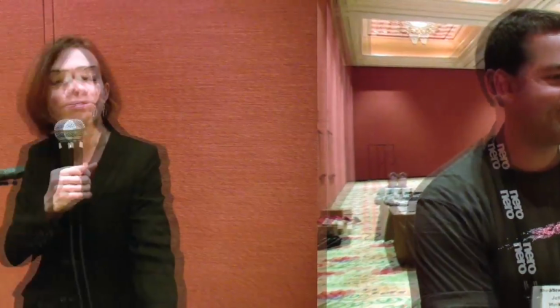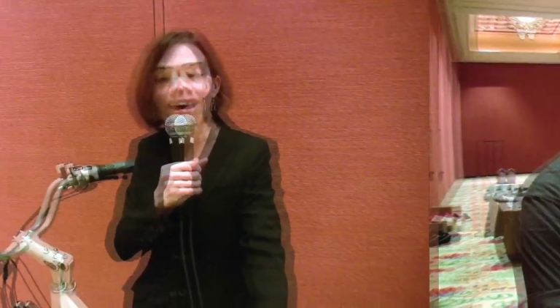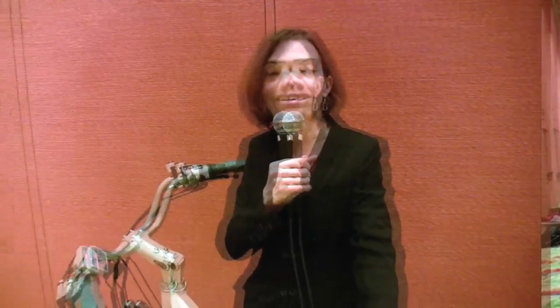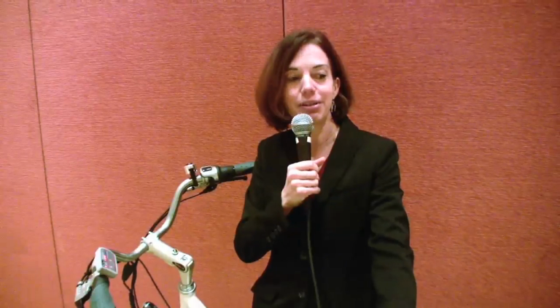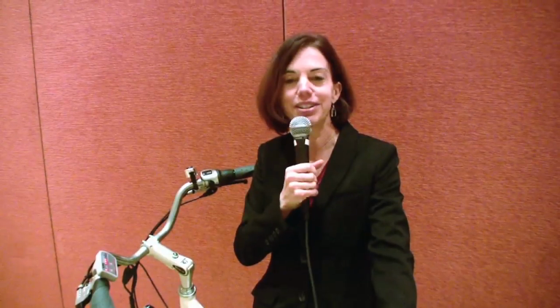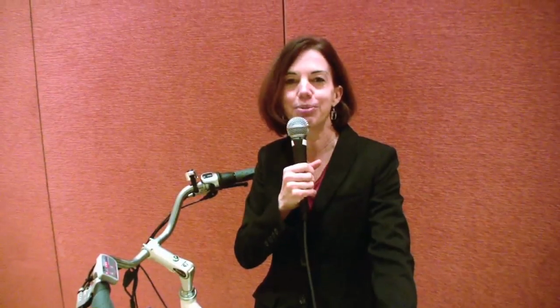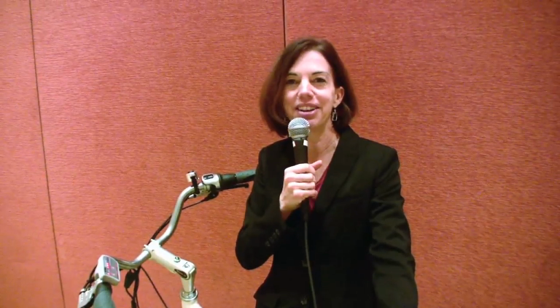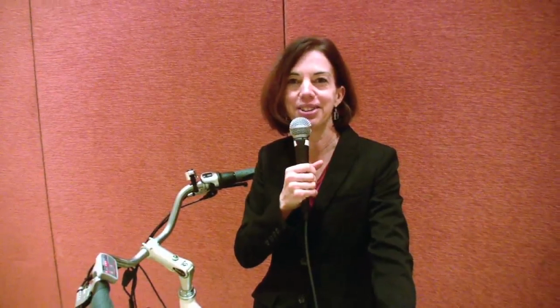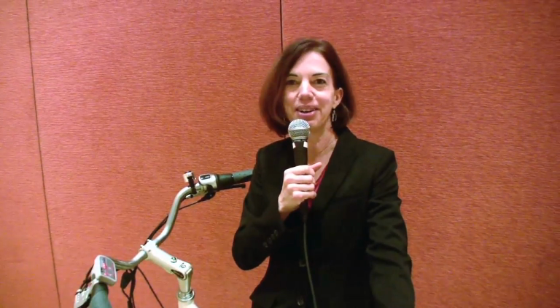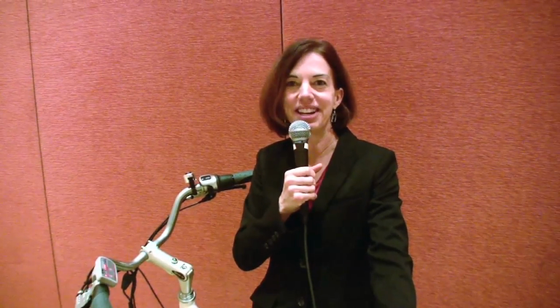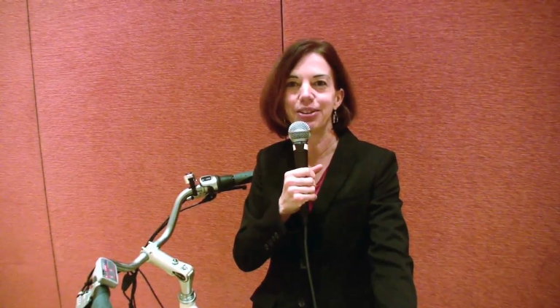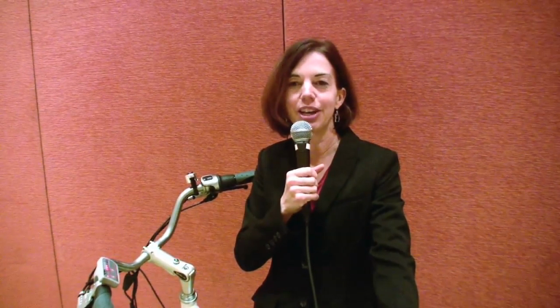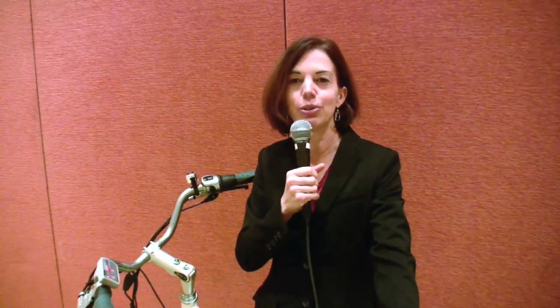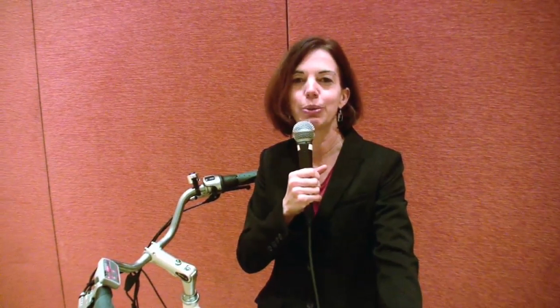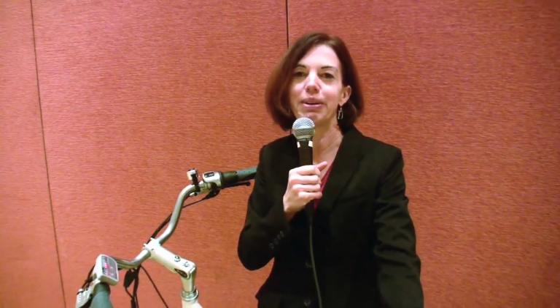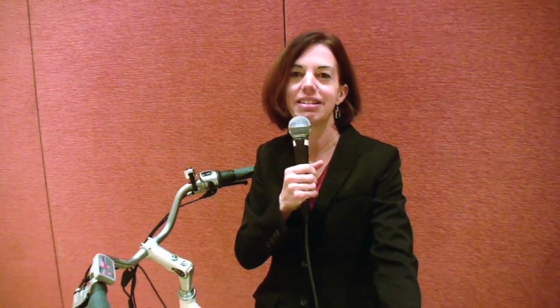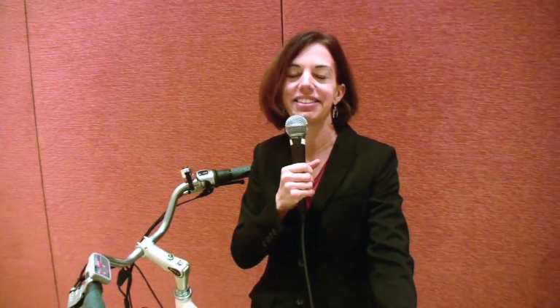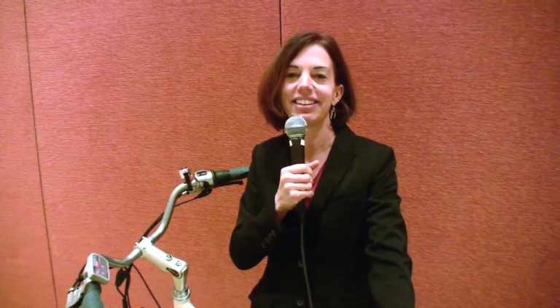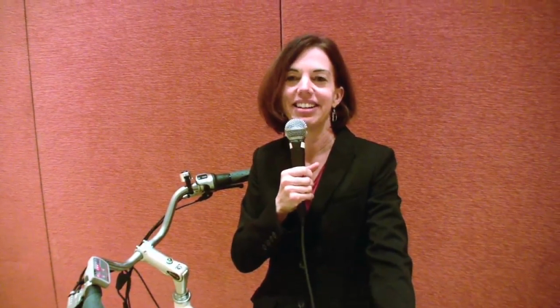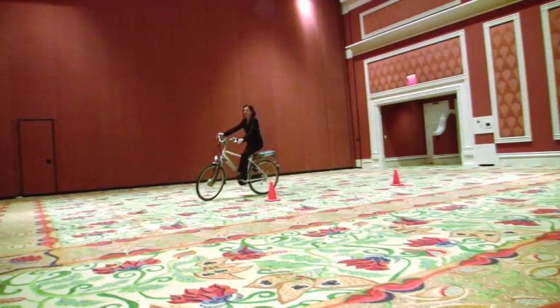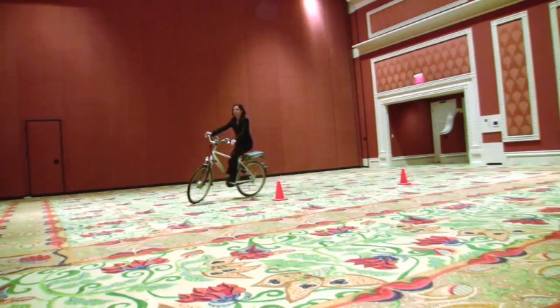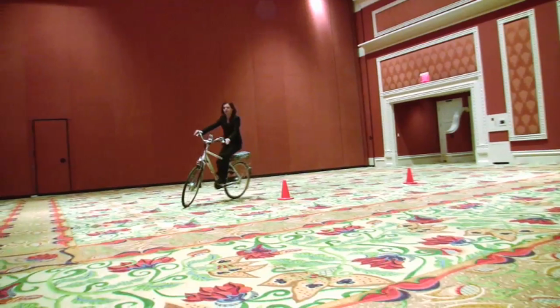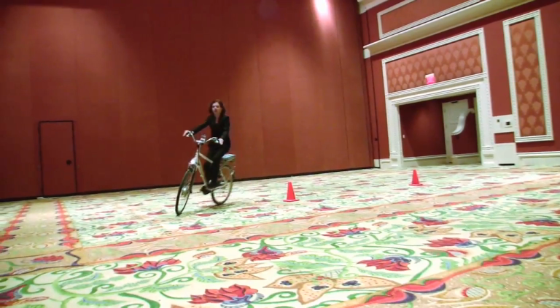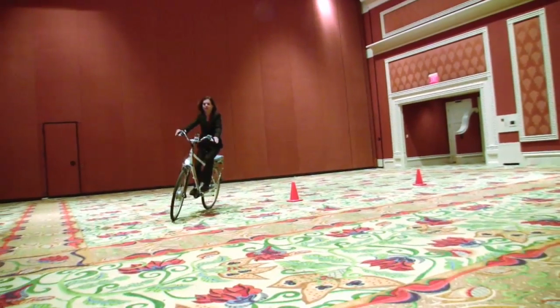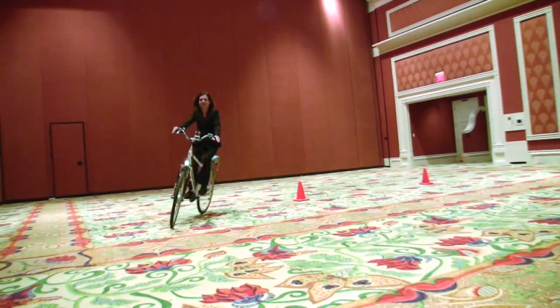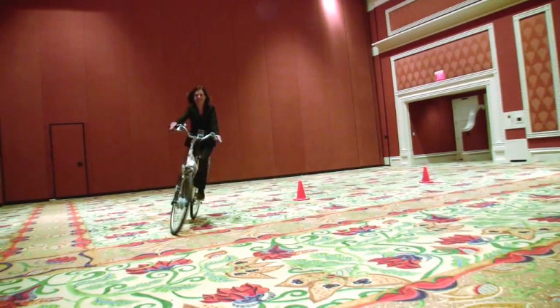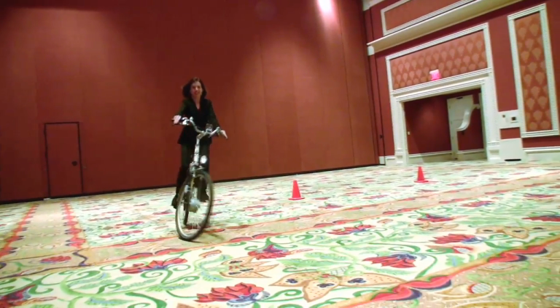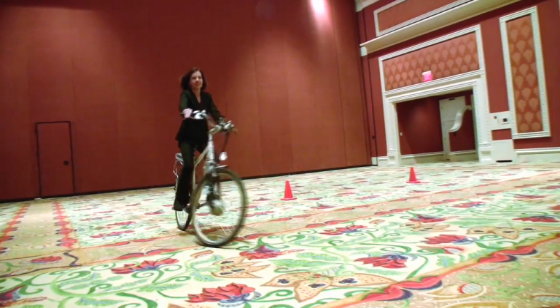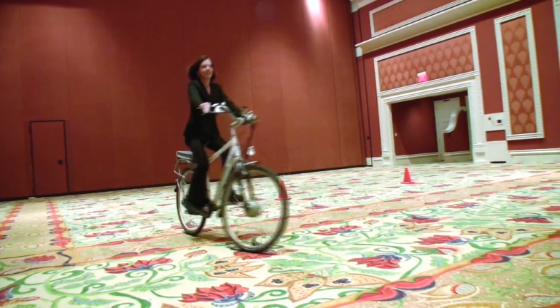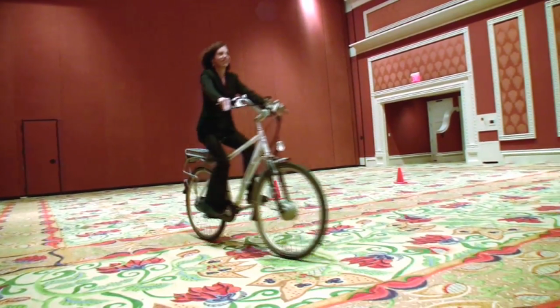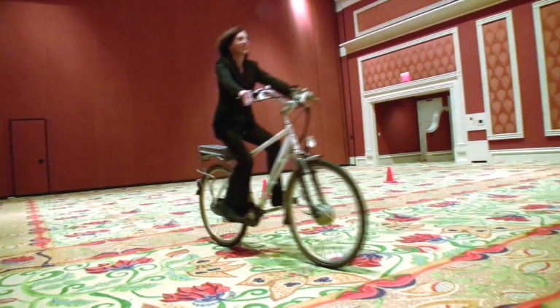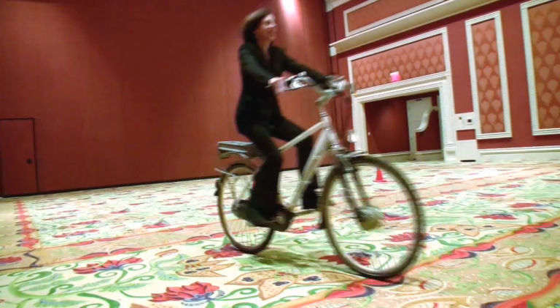I can definitely see riding this around town. You can get used to it pretty easily. It would be fun to try it on the street.